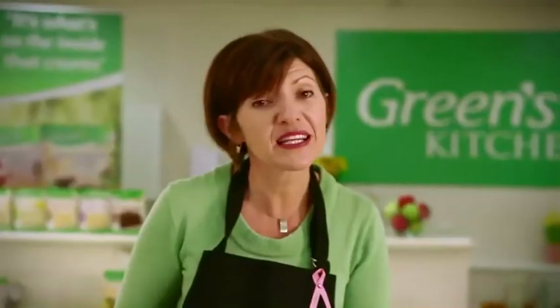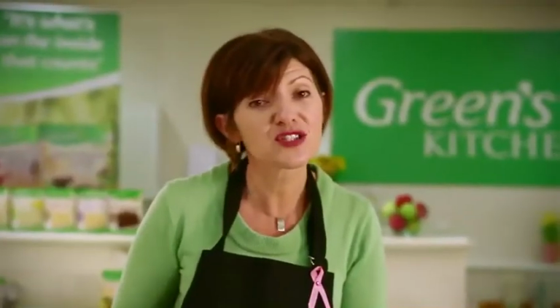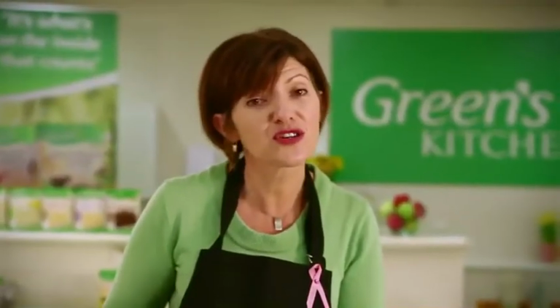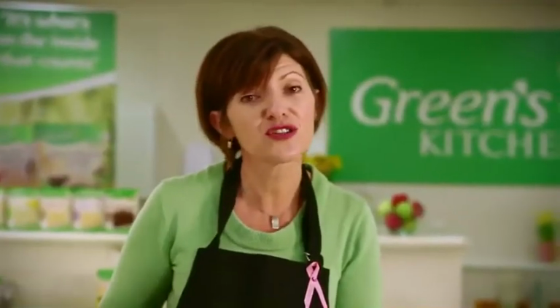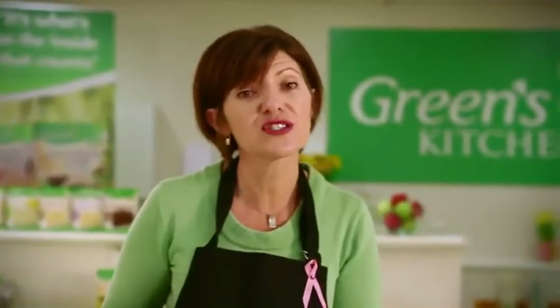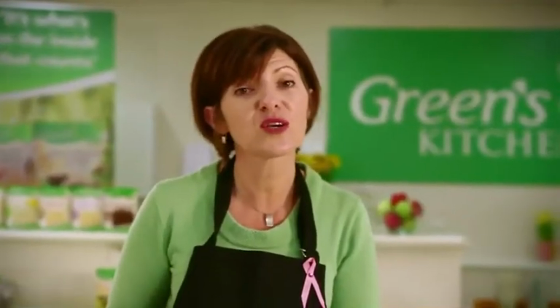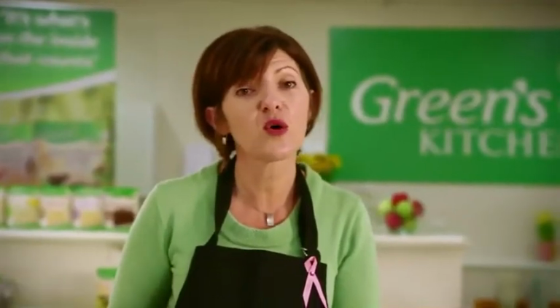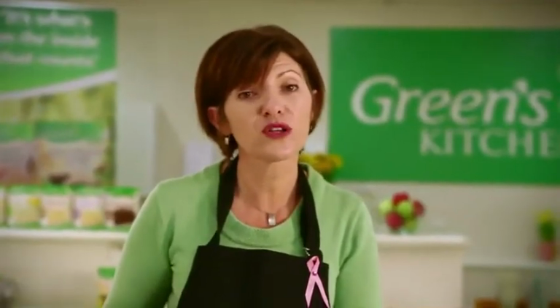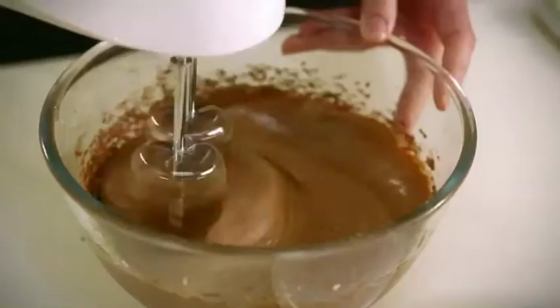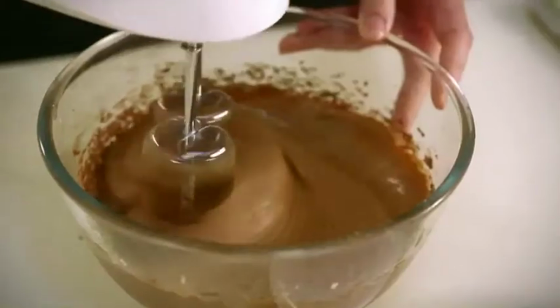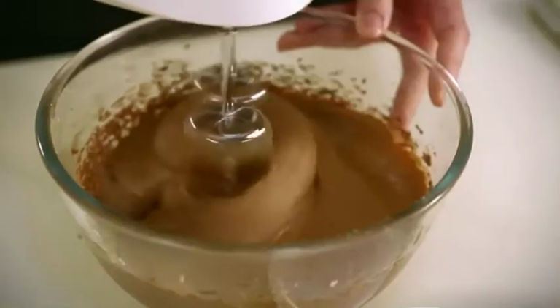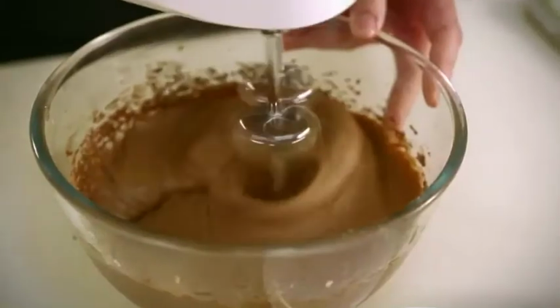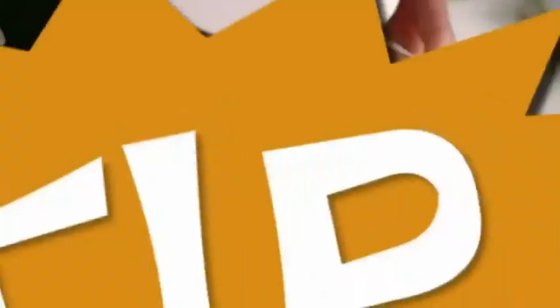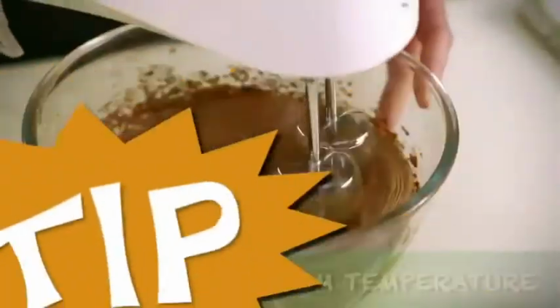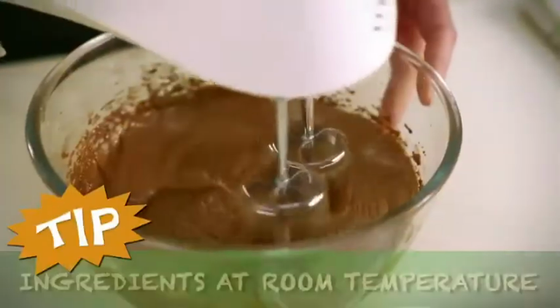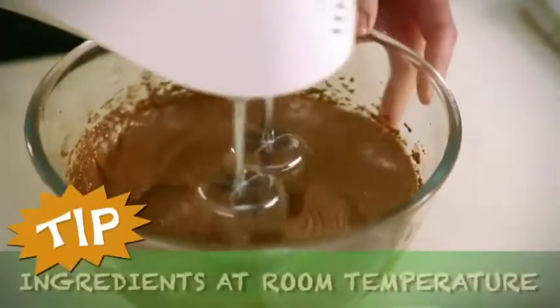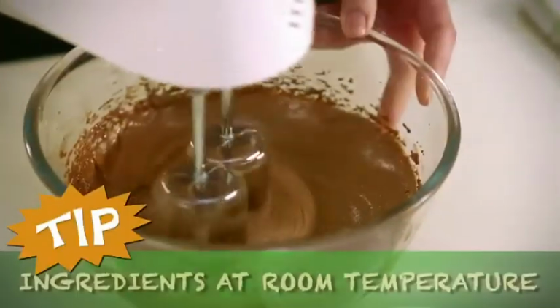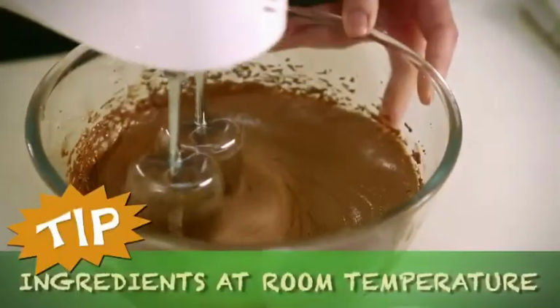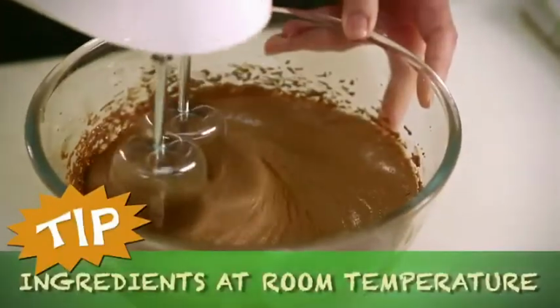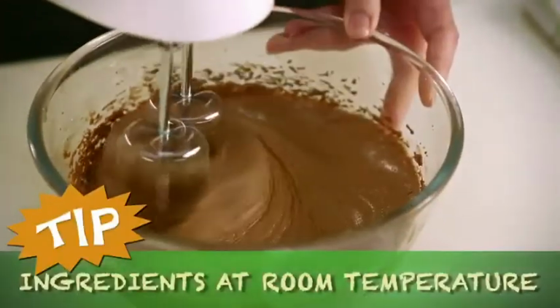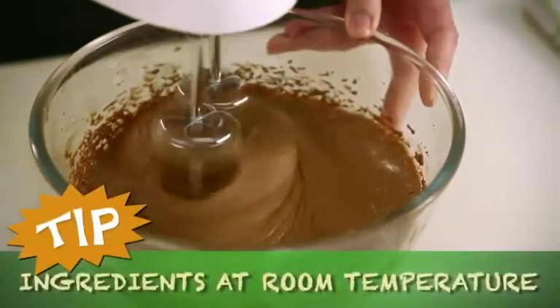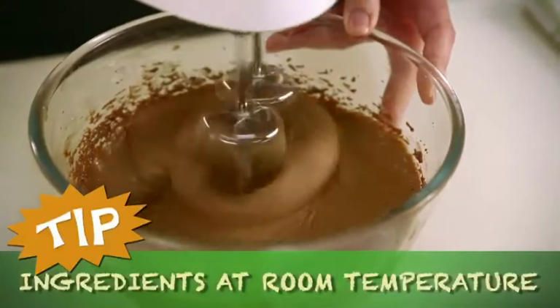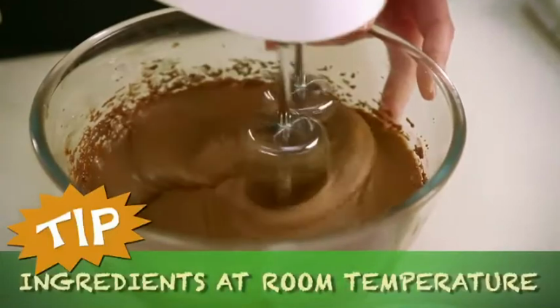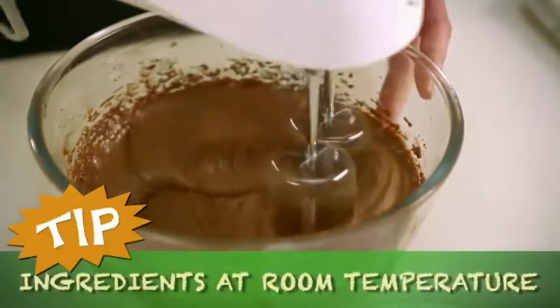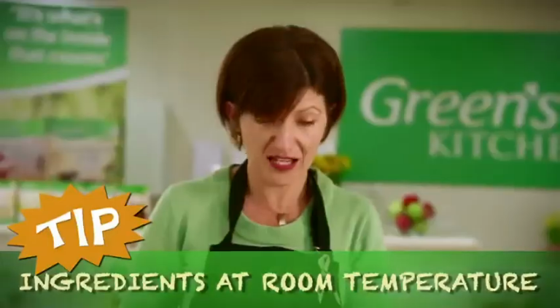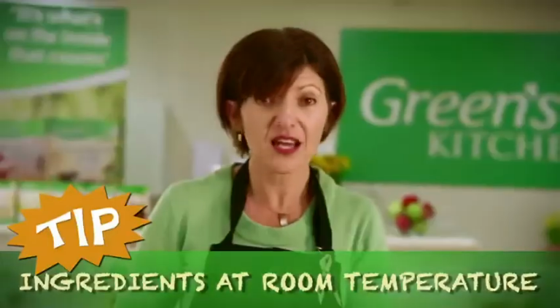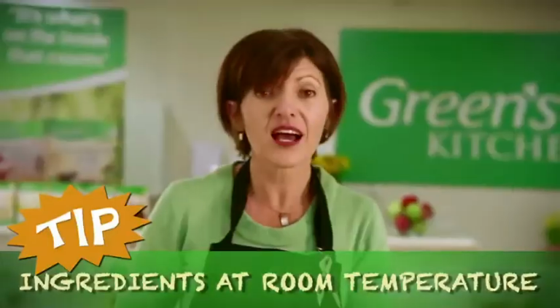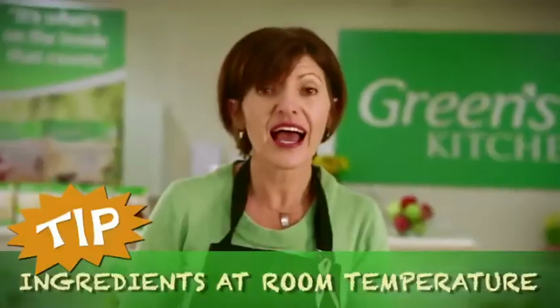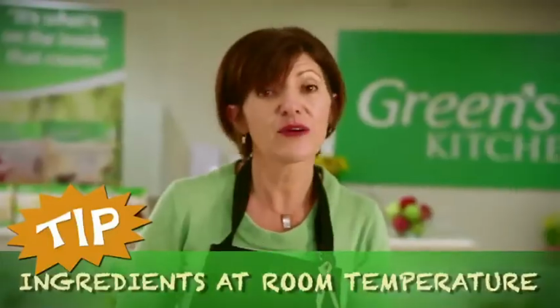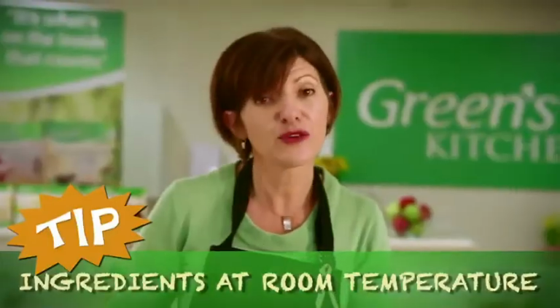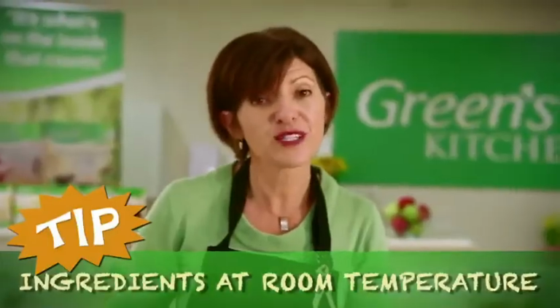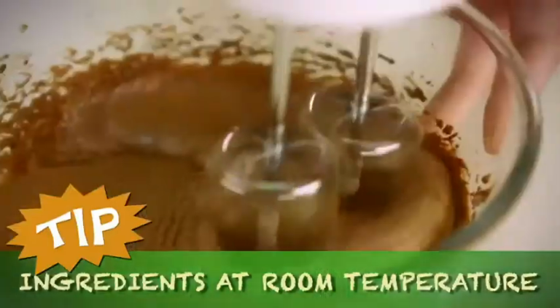For the perfect cupcake, make sure you're using all your ingredients — your eggs, butter or margarine — at room temperature.